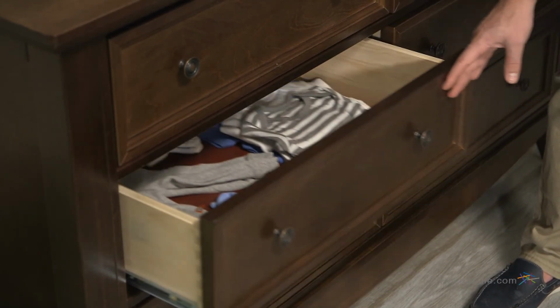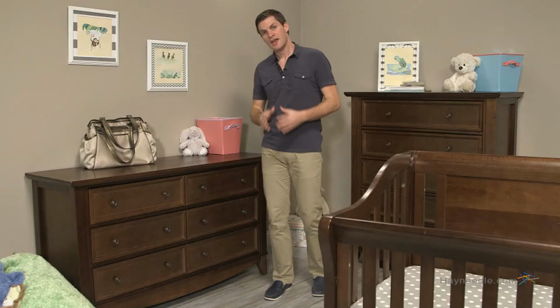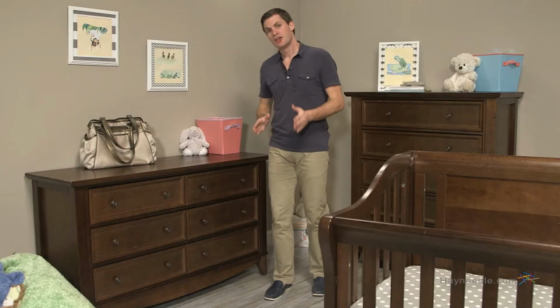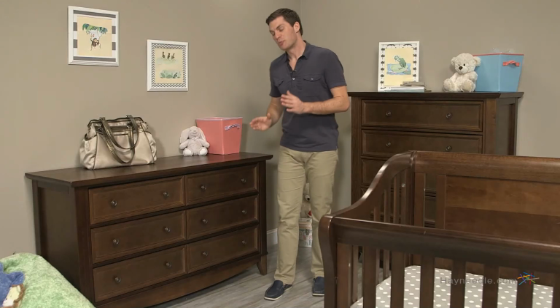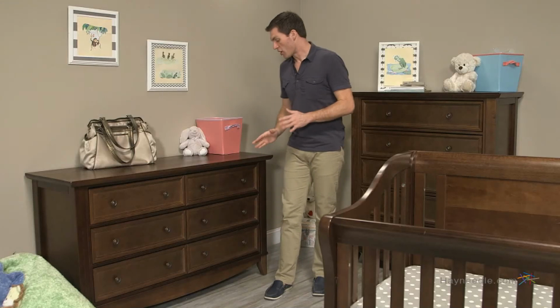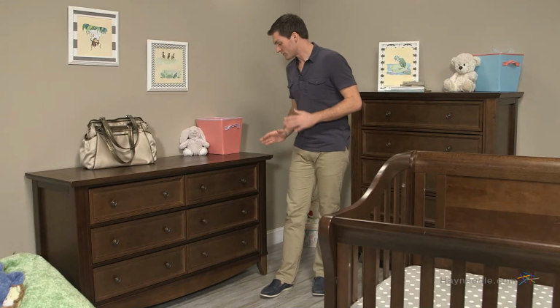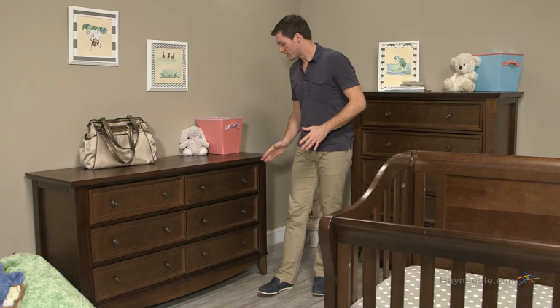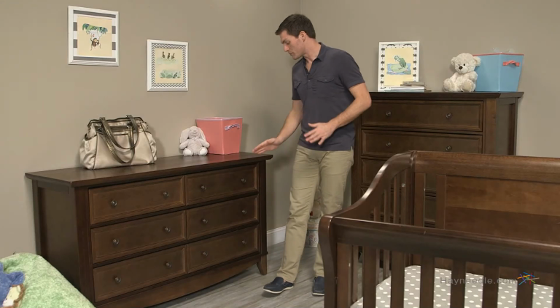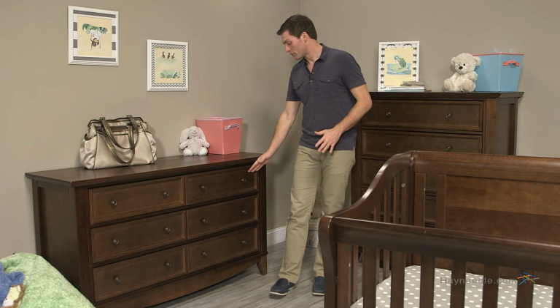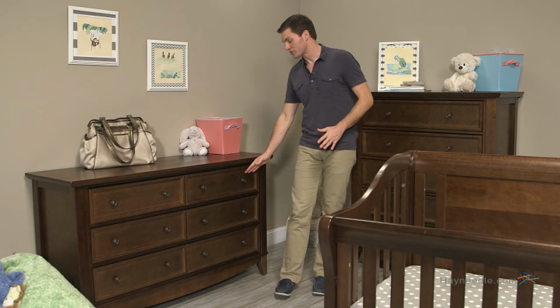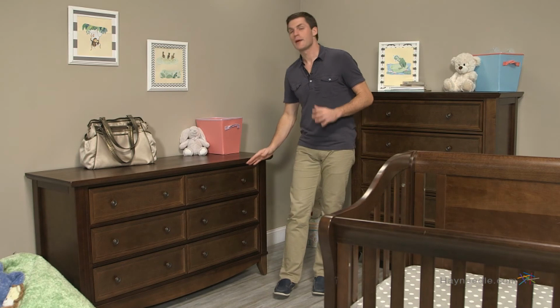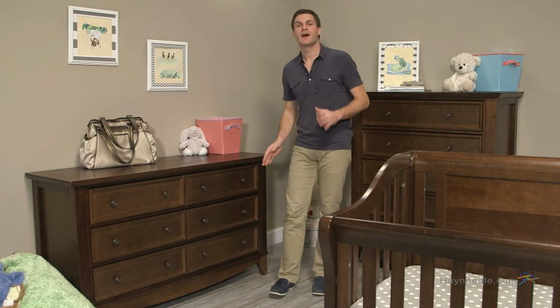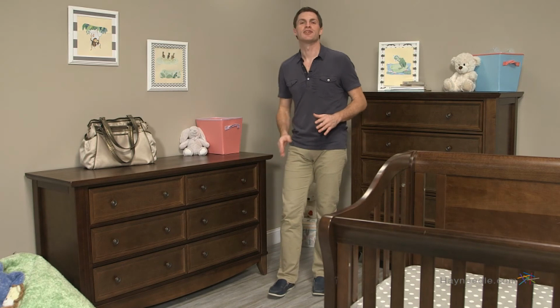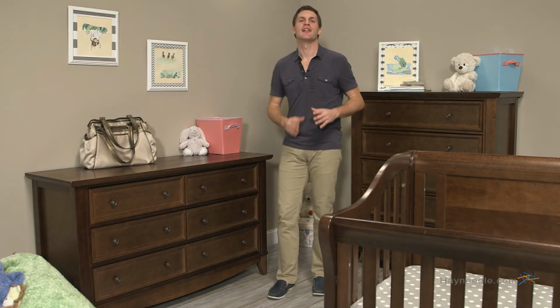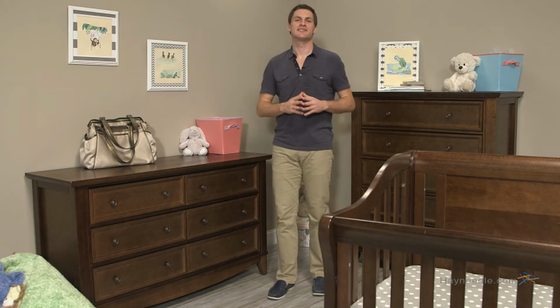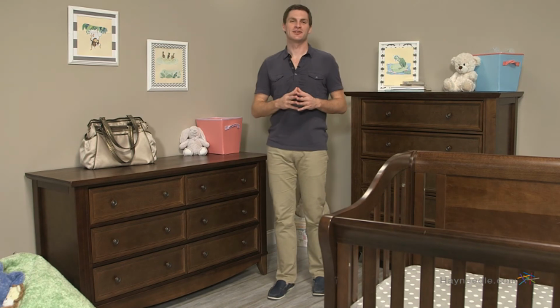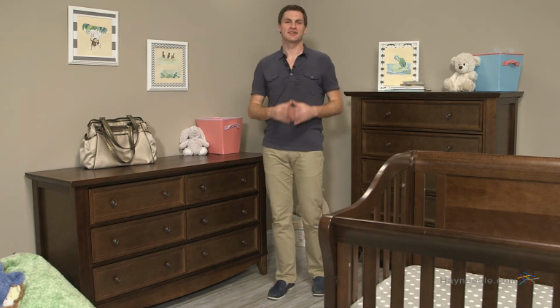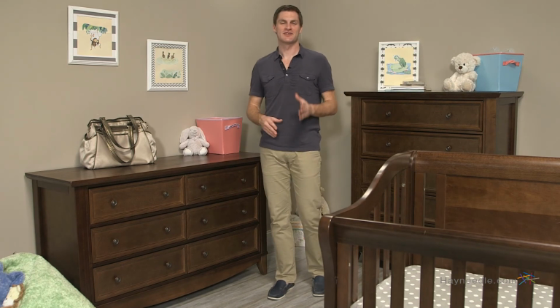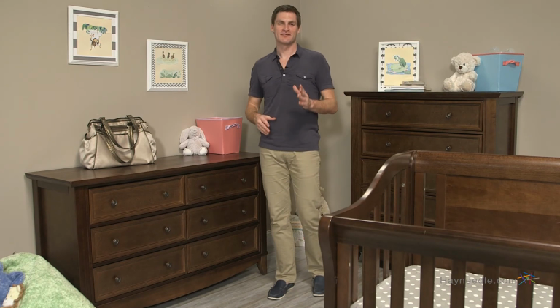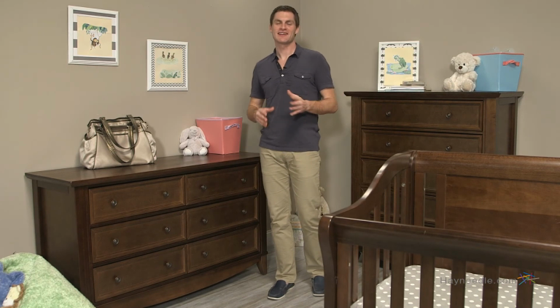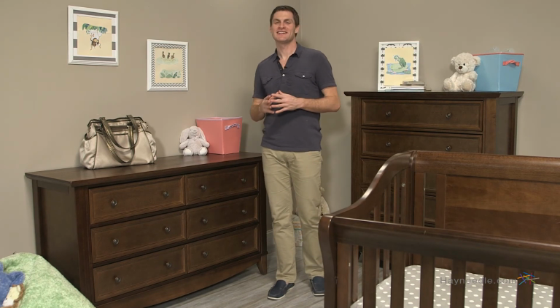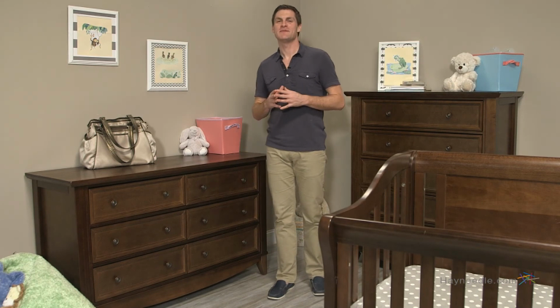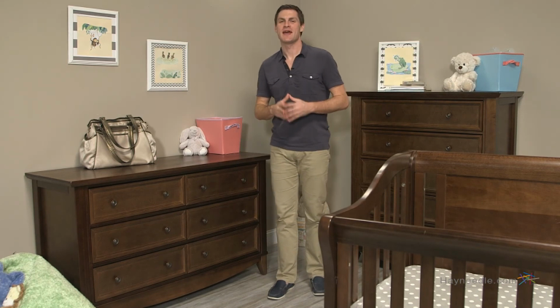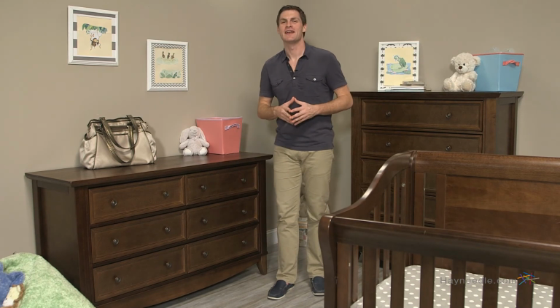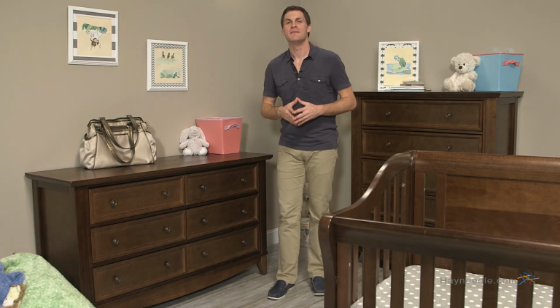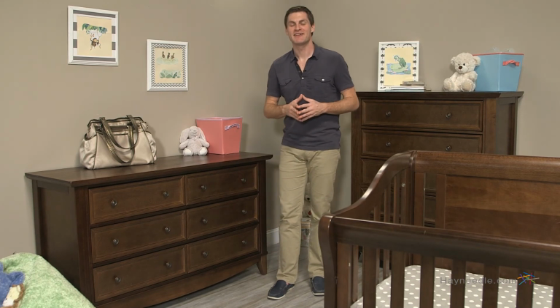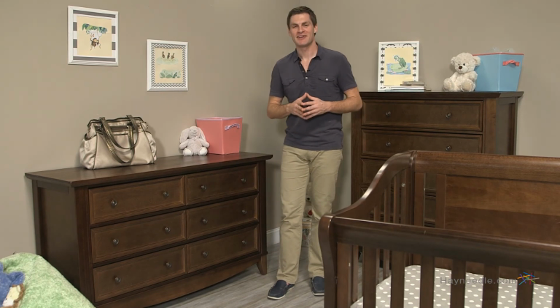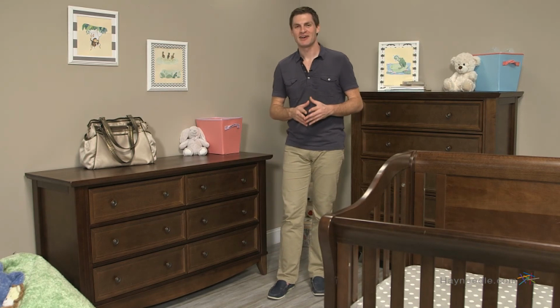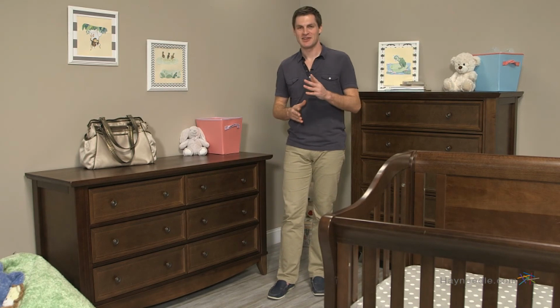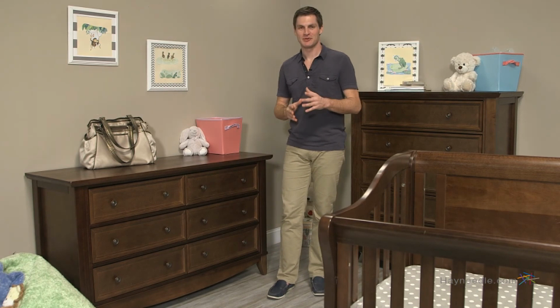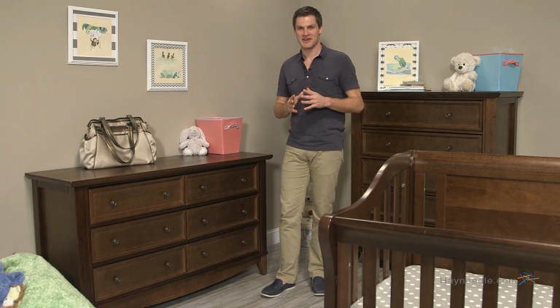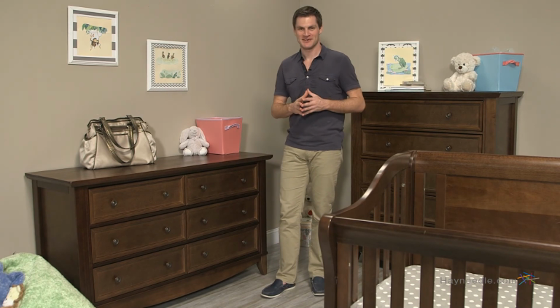The bronze finished bowls top off the classic look to the Franklin and Ben Mayfair double dresser.